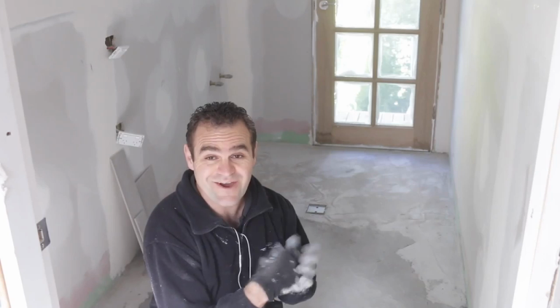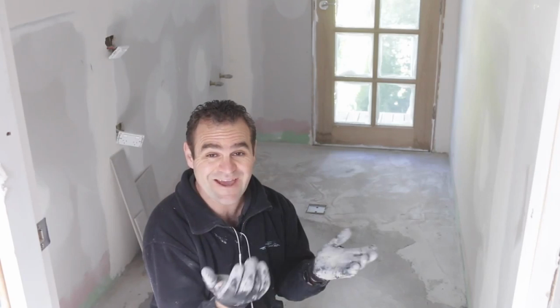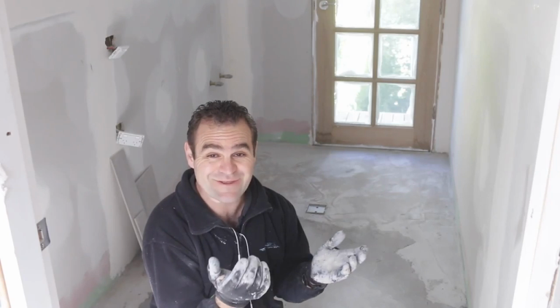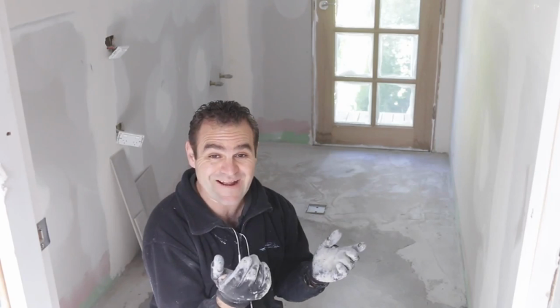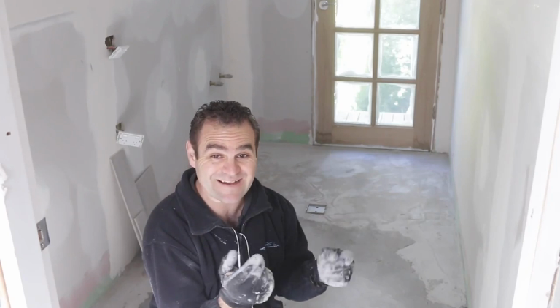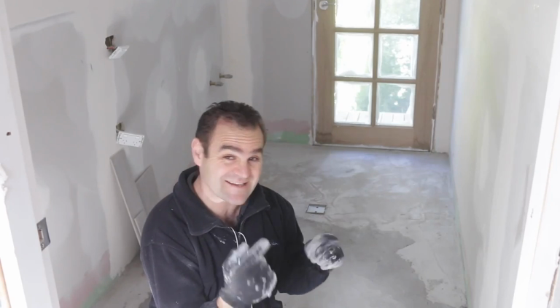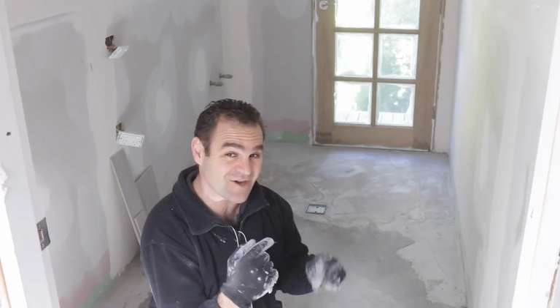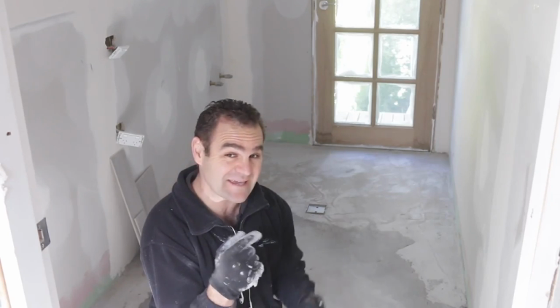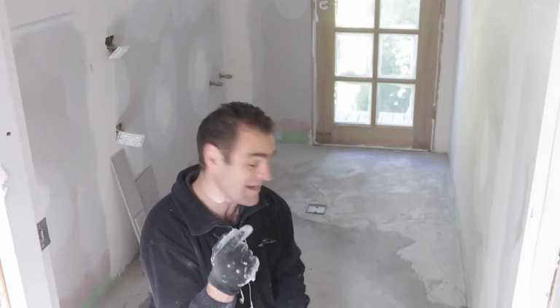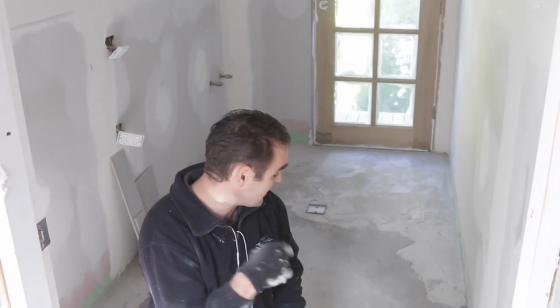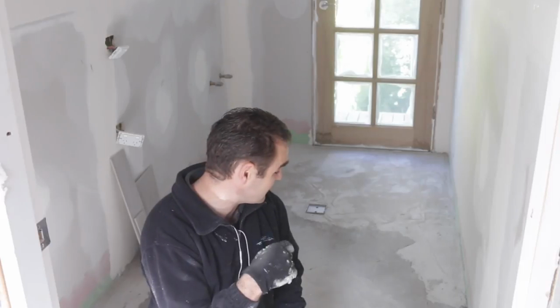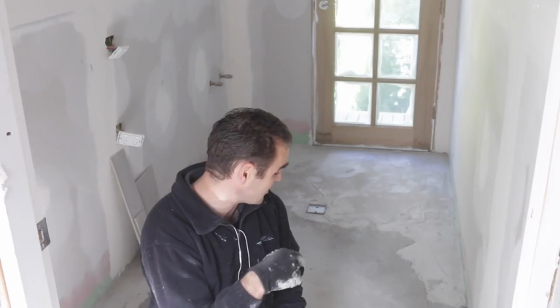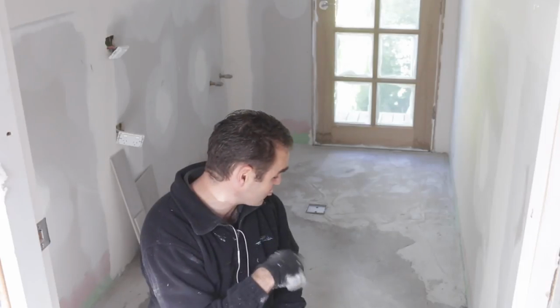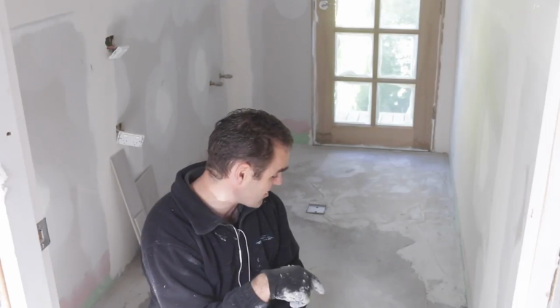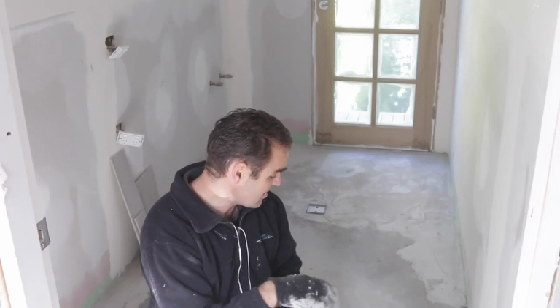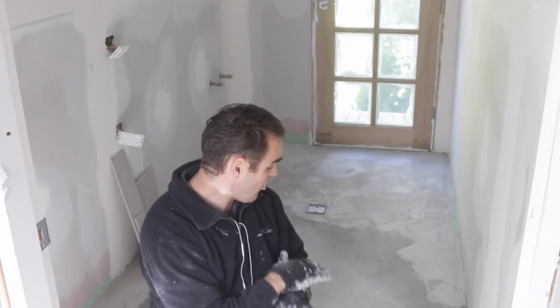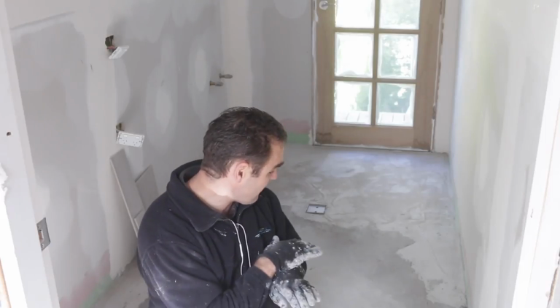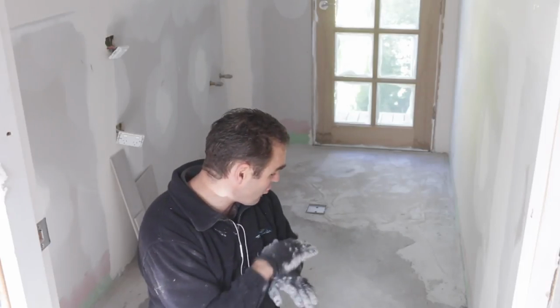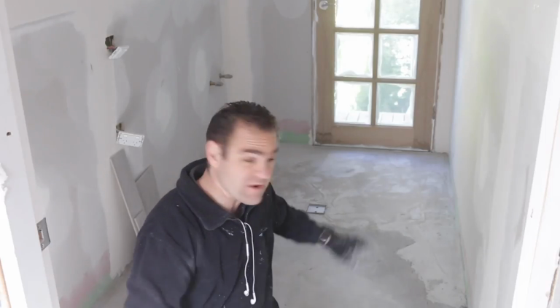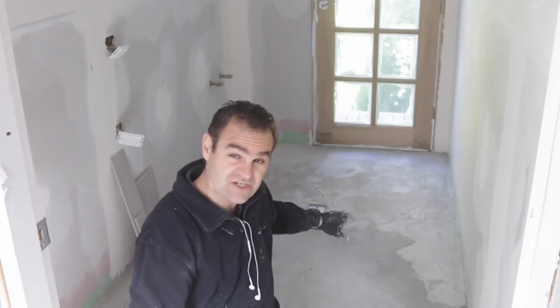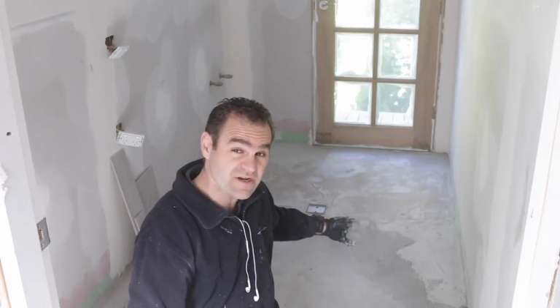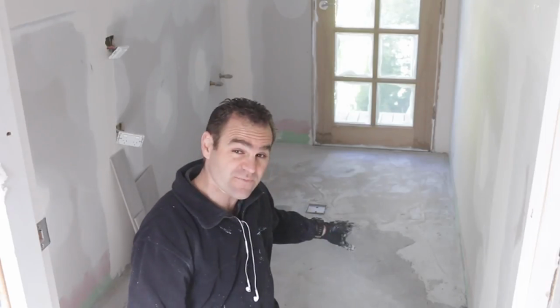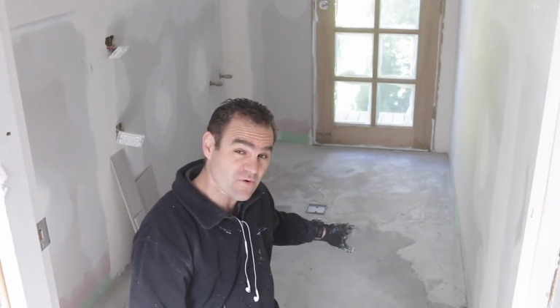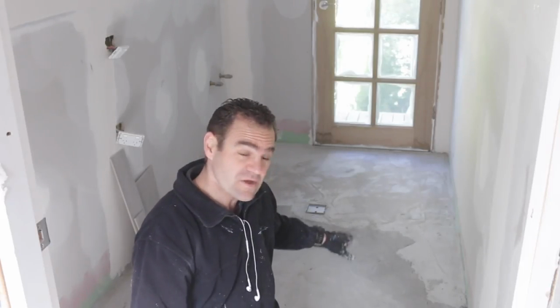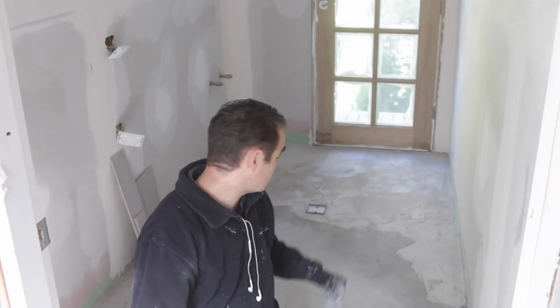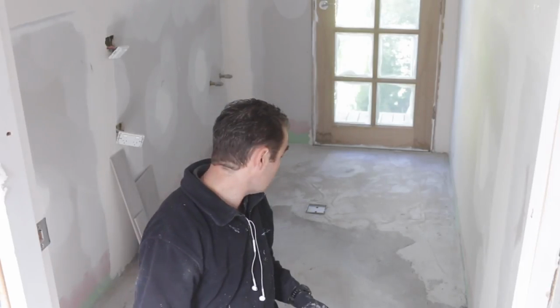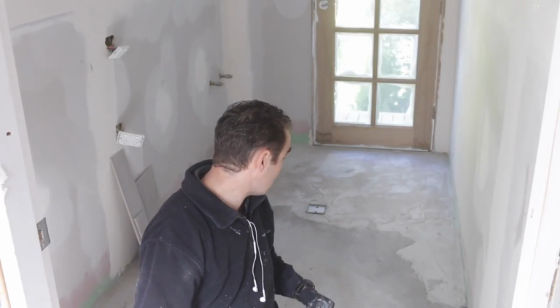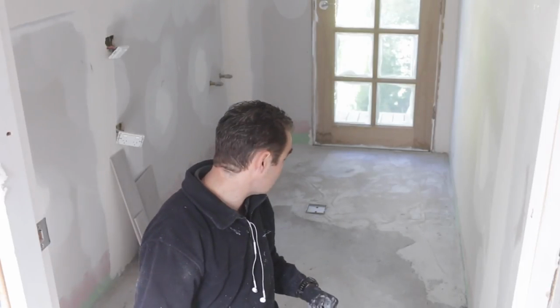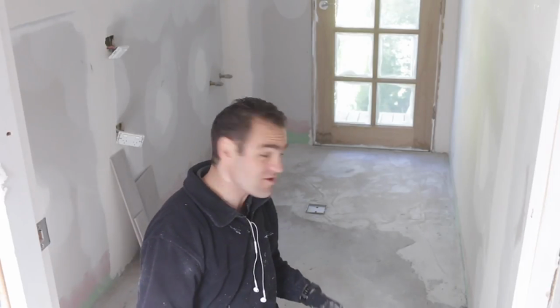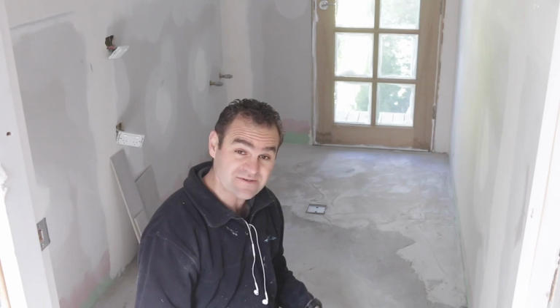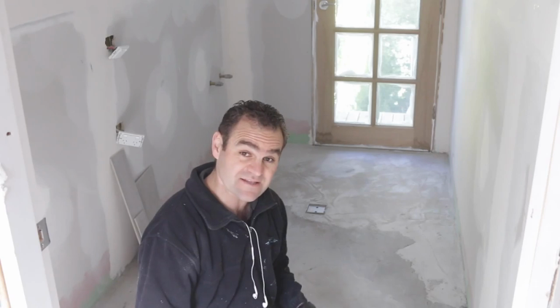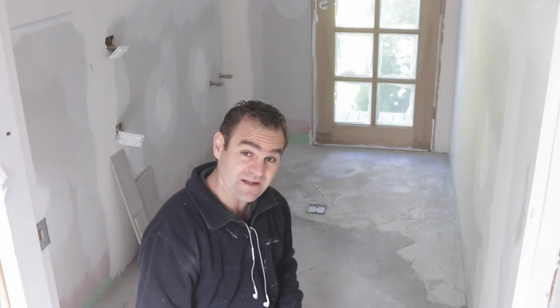With the grouting done it's now time to get in here into the laundry. I've already screeded the floor so now I just need to go through and start tiling.